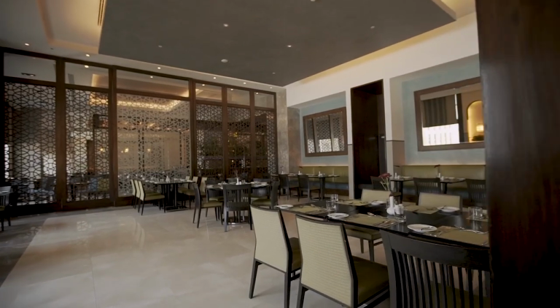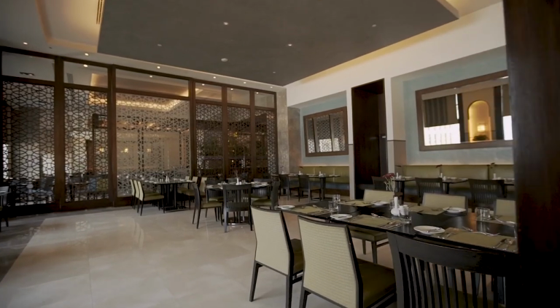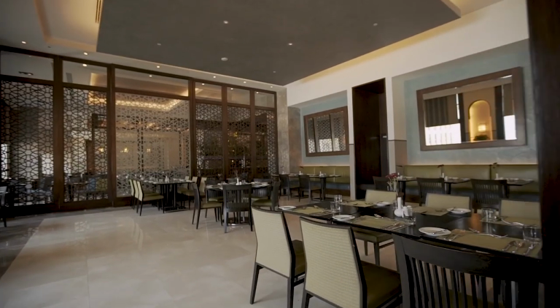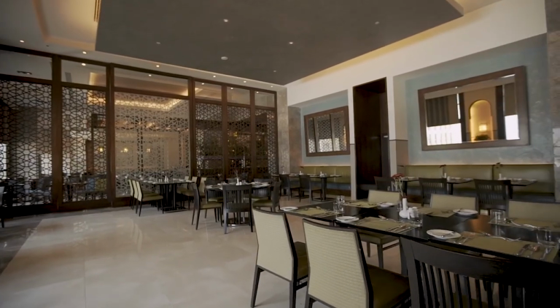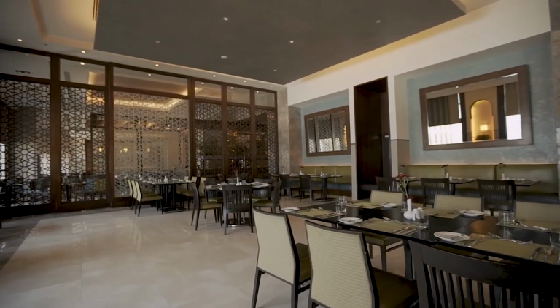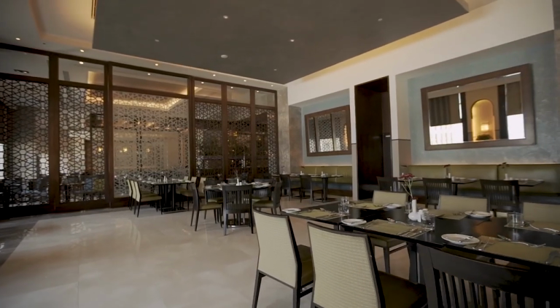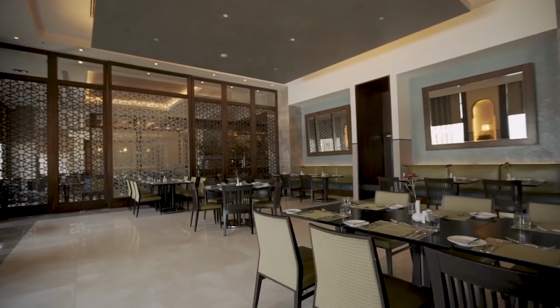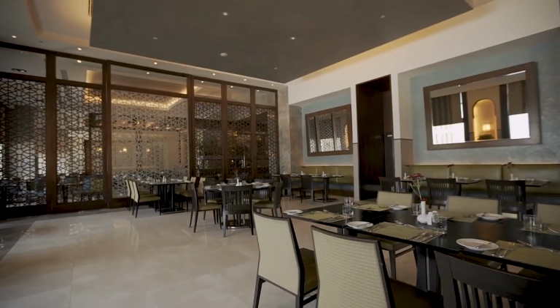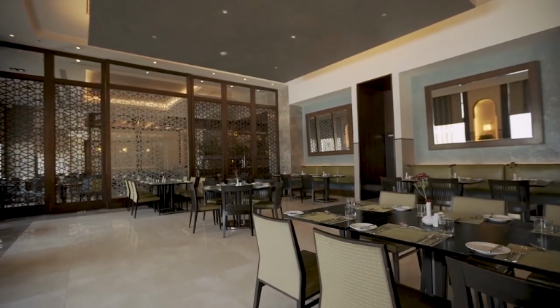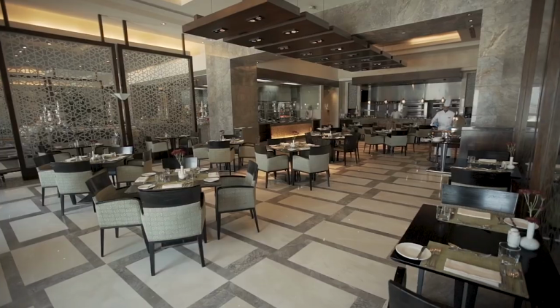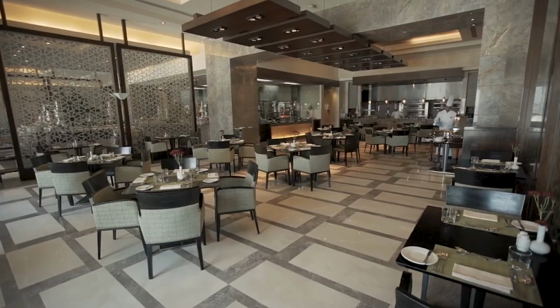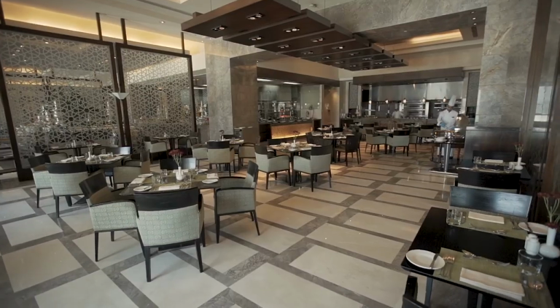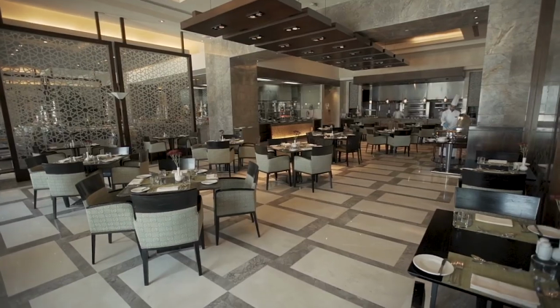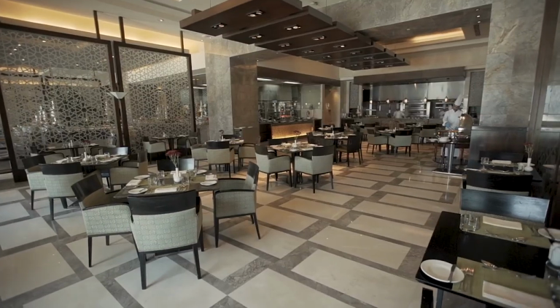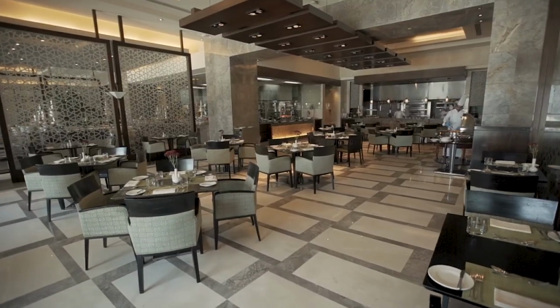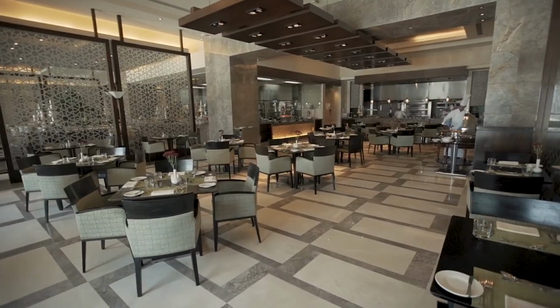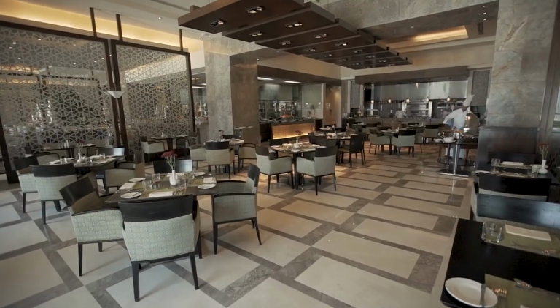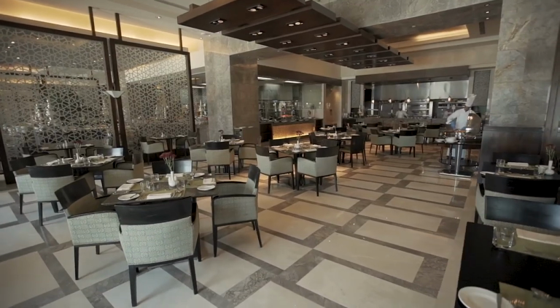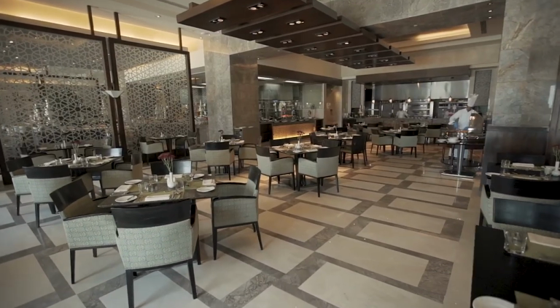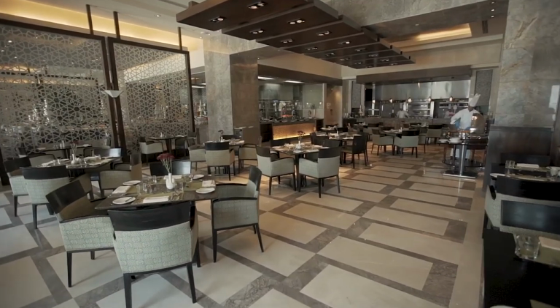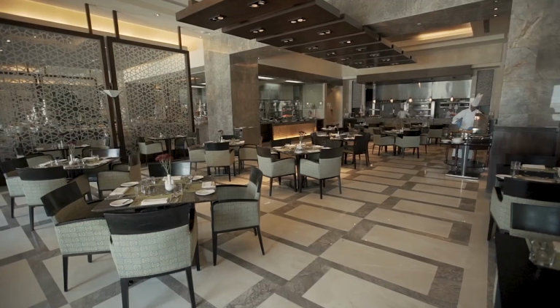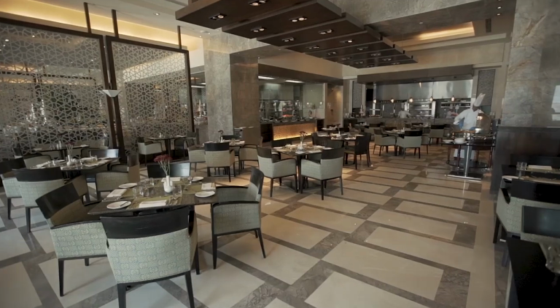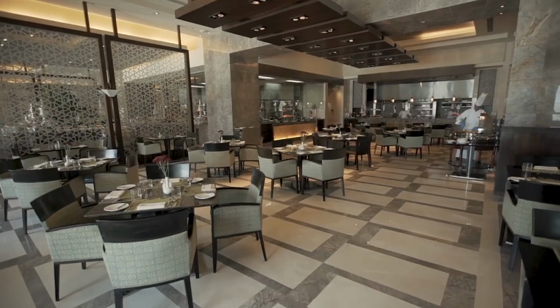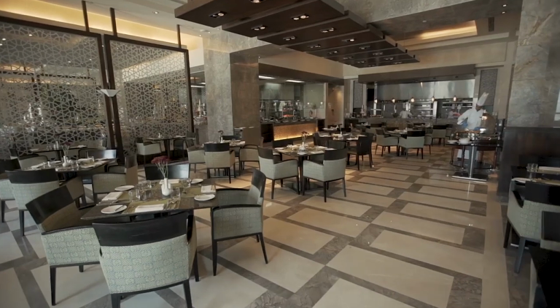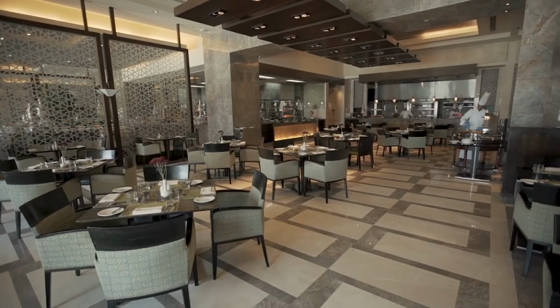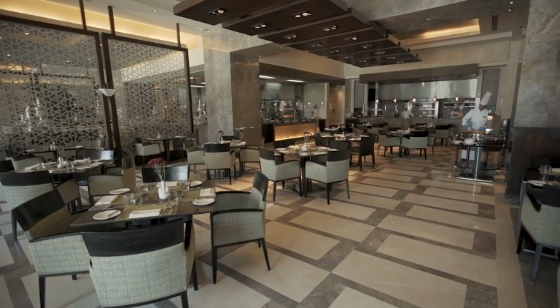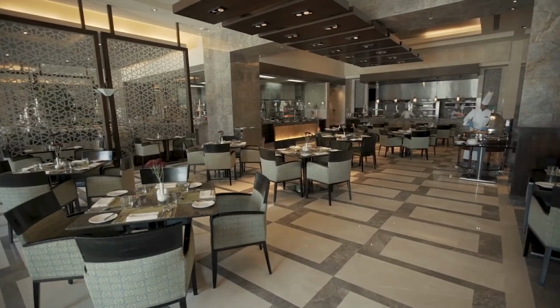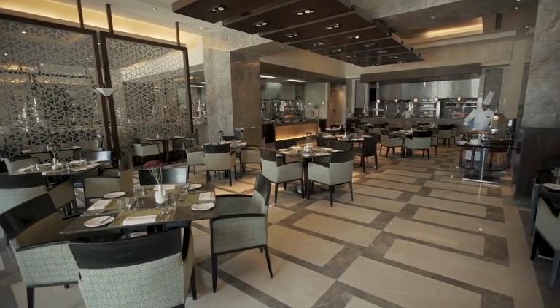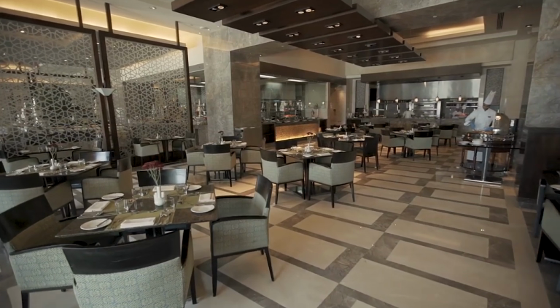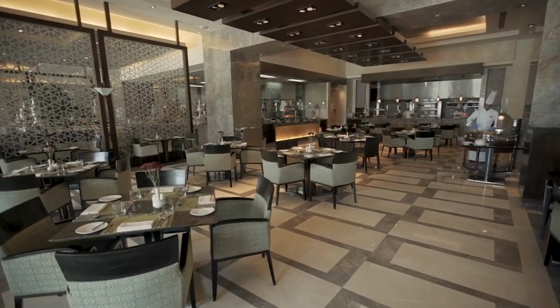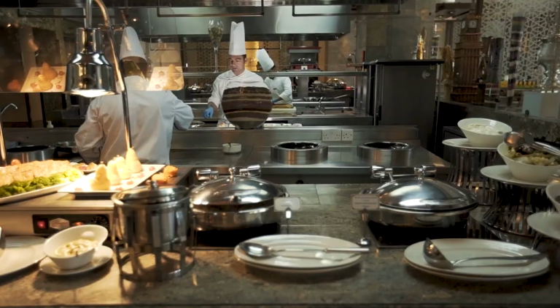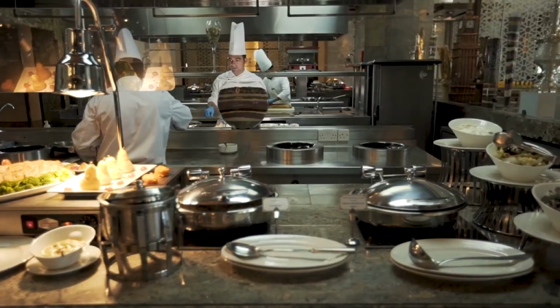The hotel showcases a sumptuous buffet of international cuisines from the Middle East, Asia, North Africa, Levant, and Mediterranean.